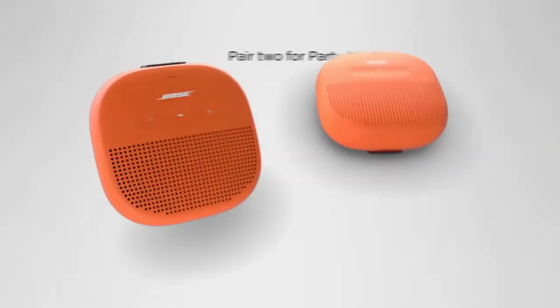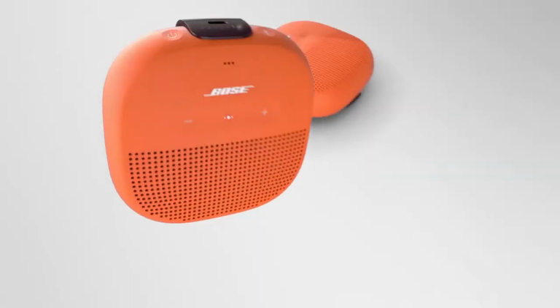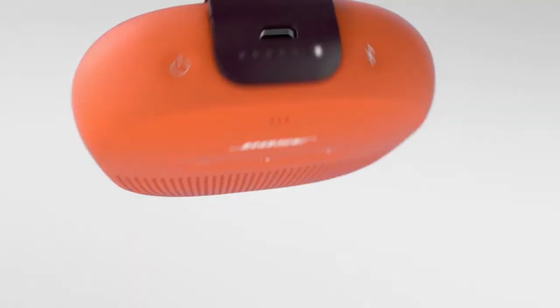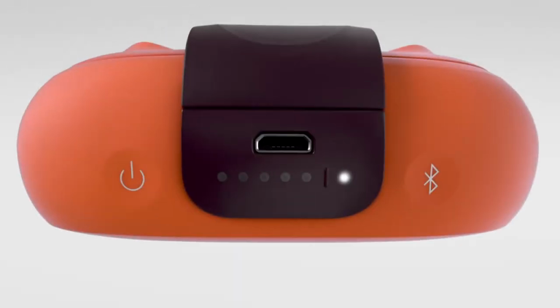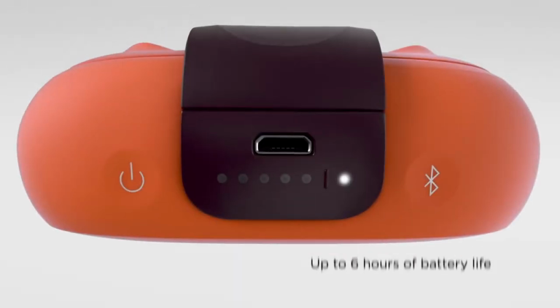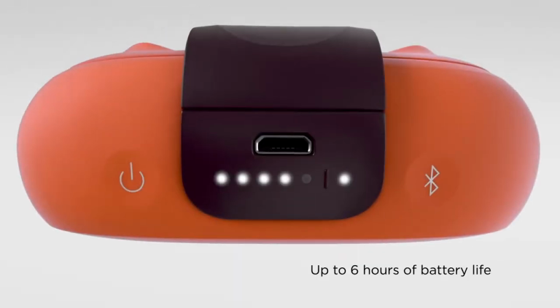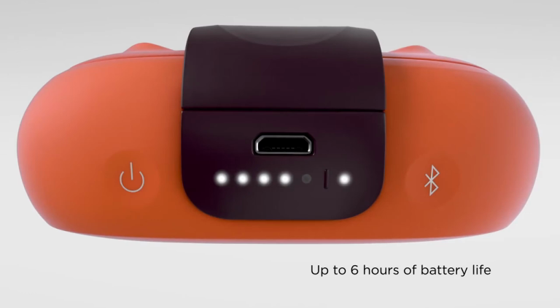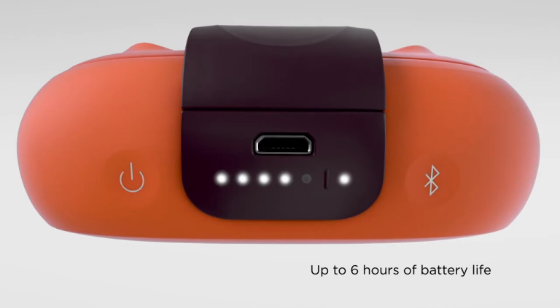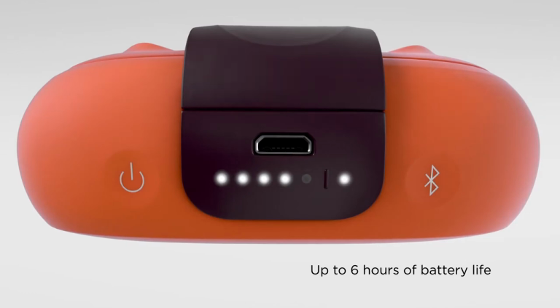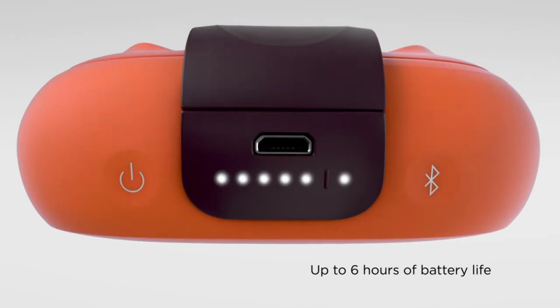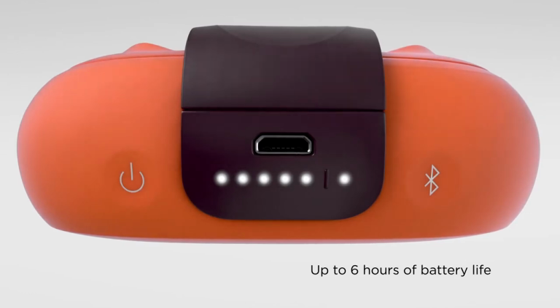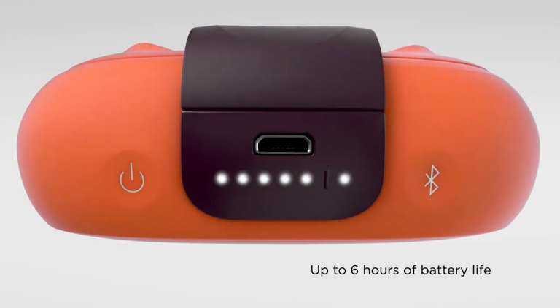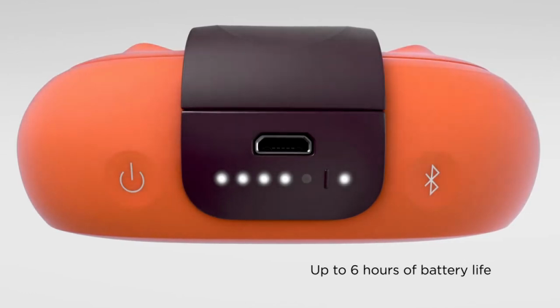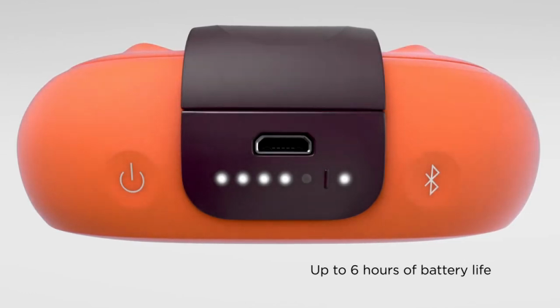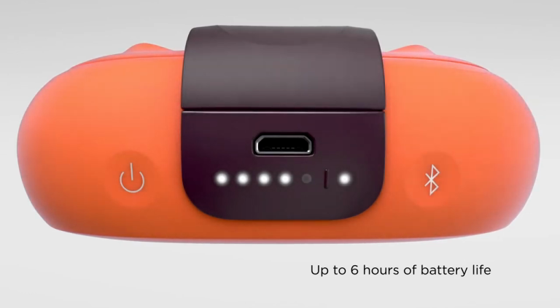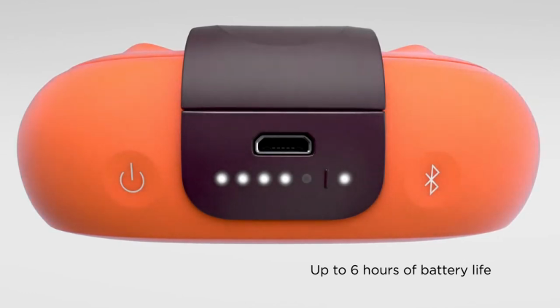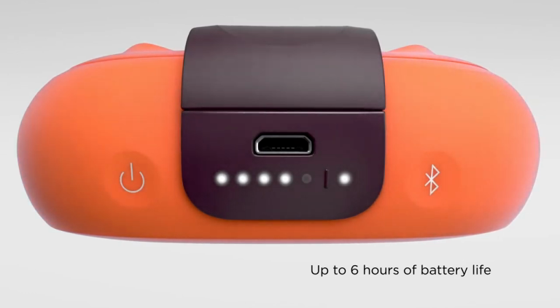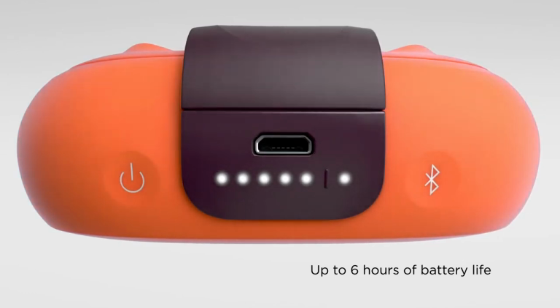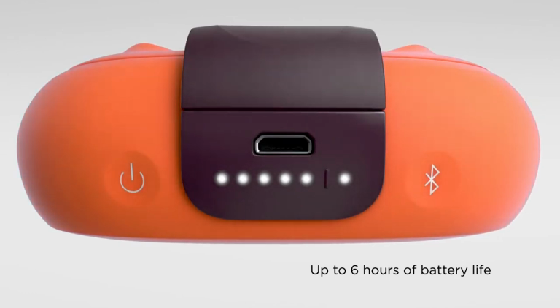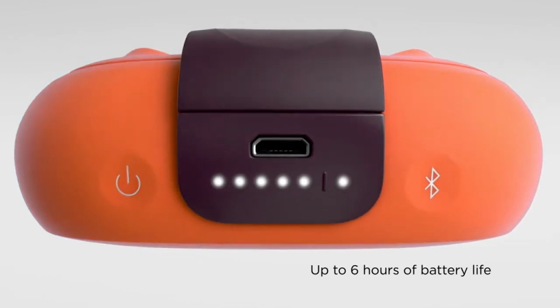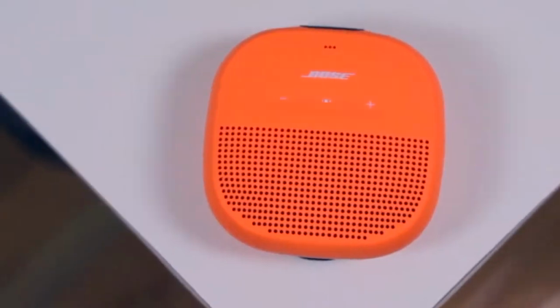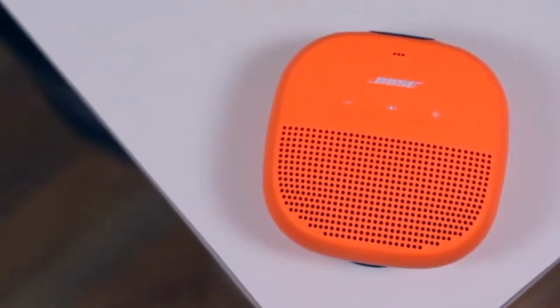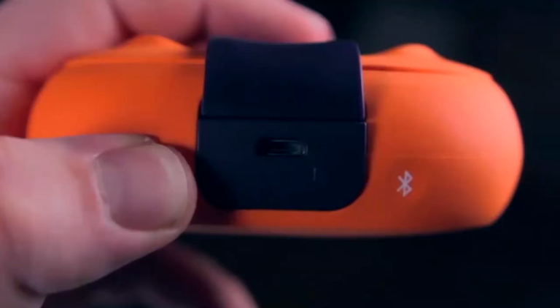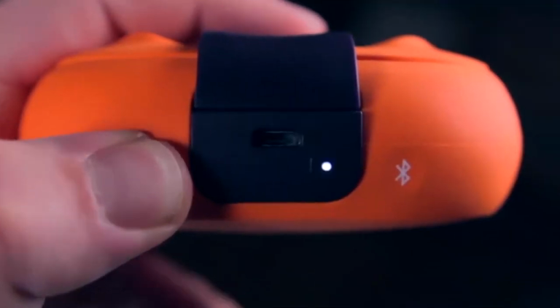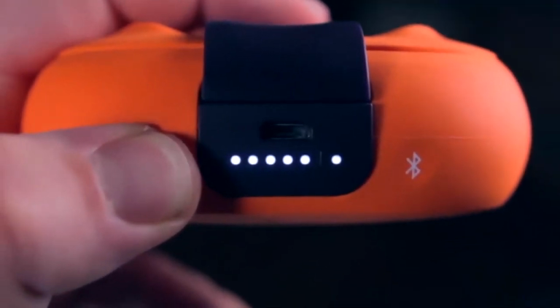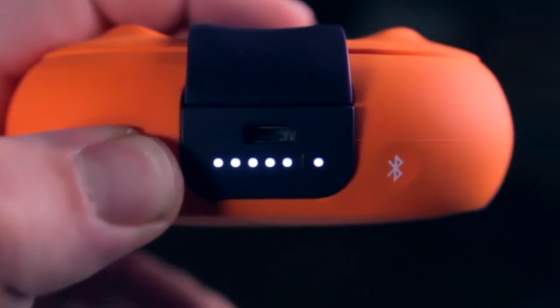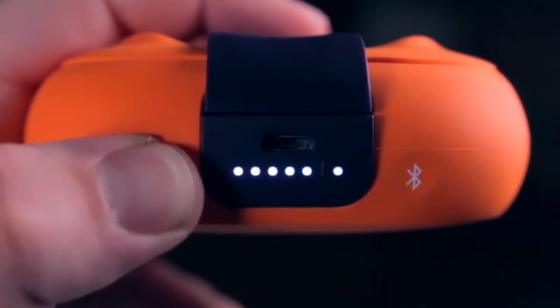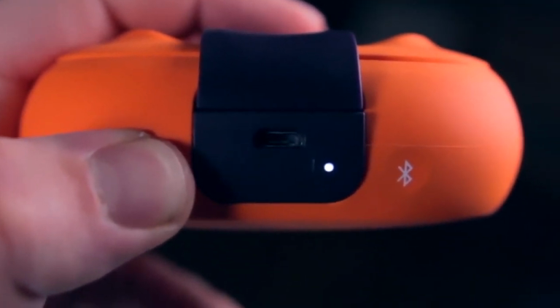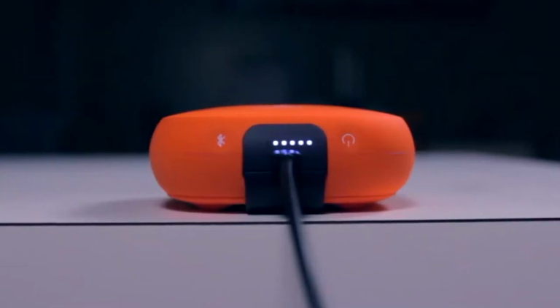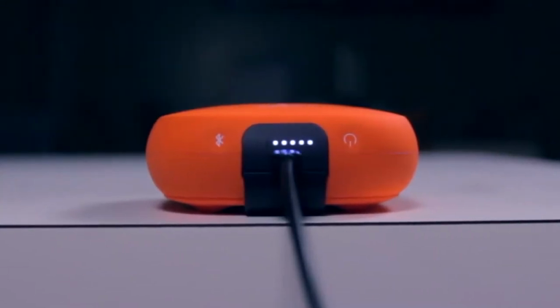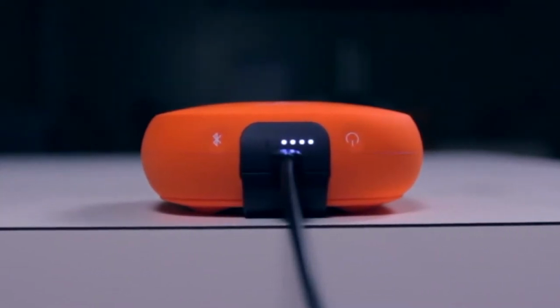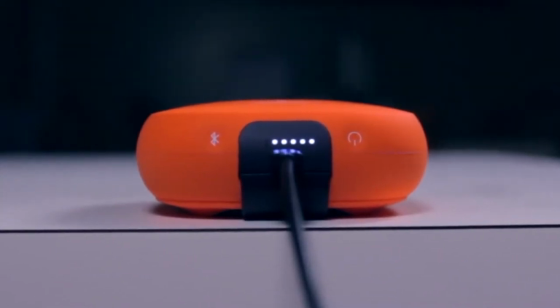Available in black with black strap, midnight blue with smoky violet strap, or bright orange with dark plum strap.